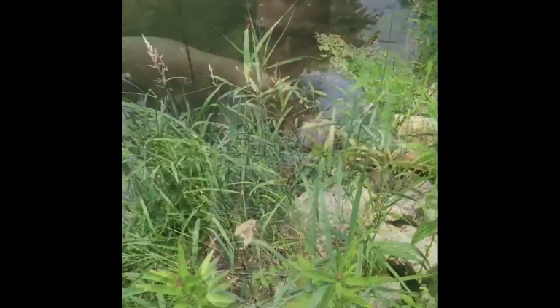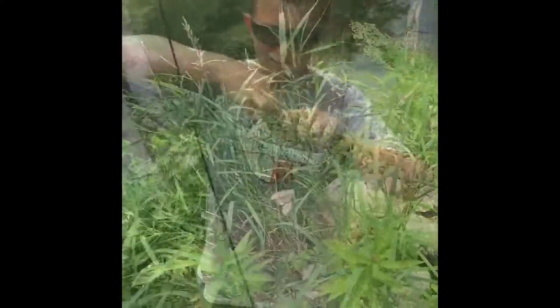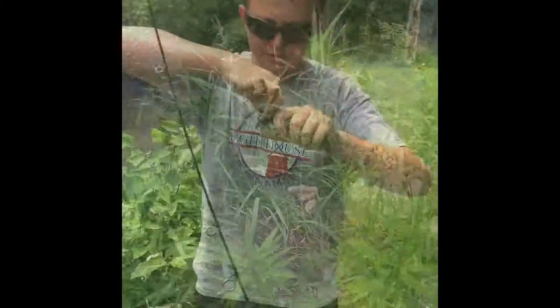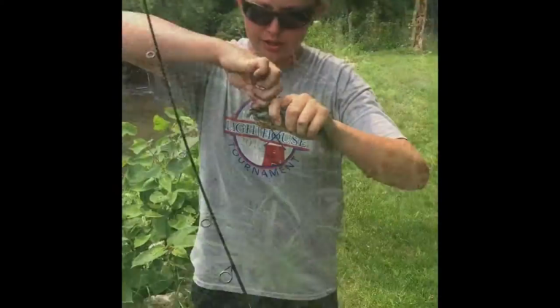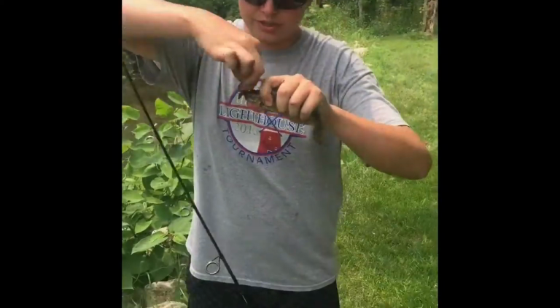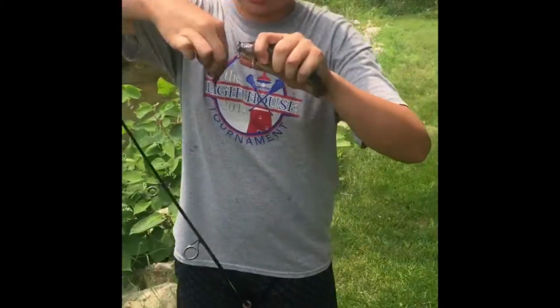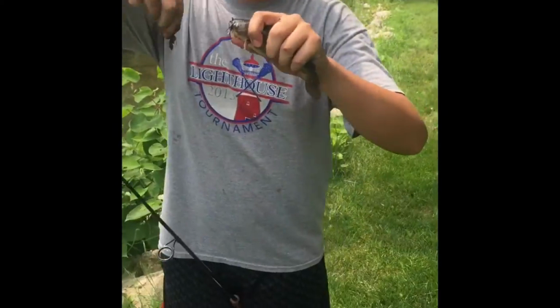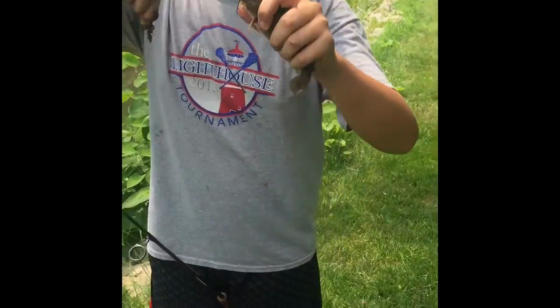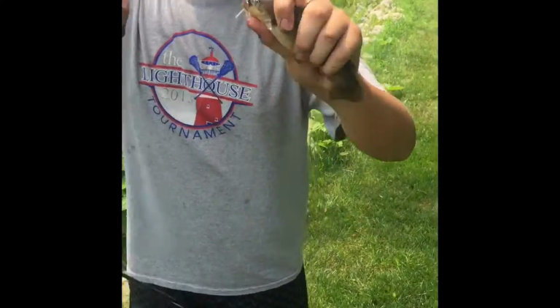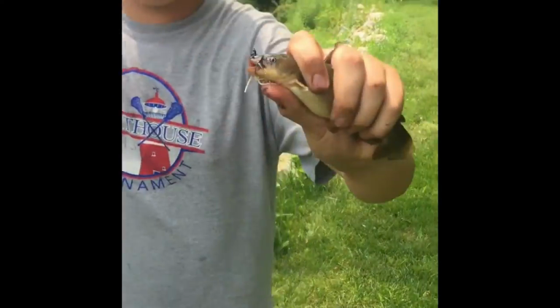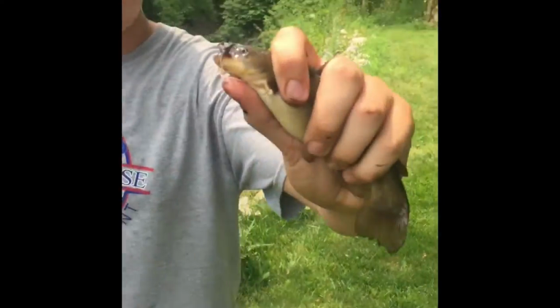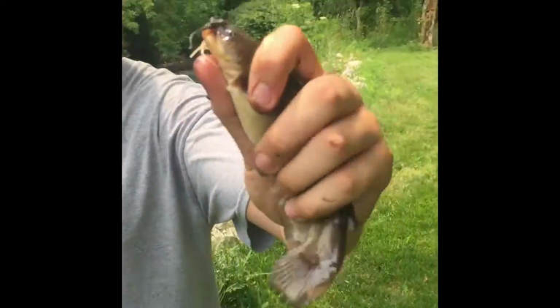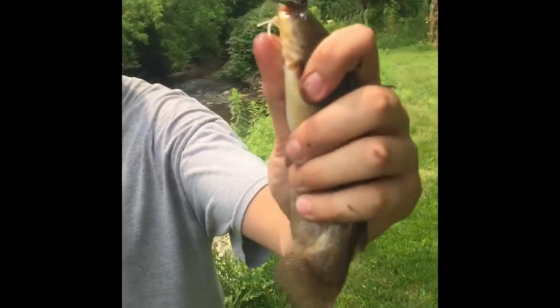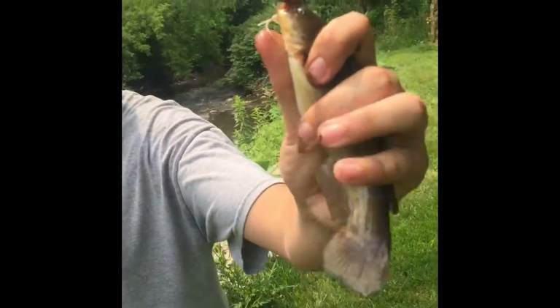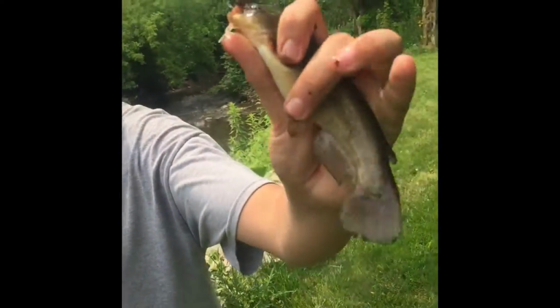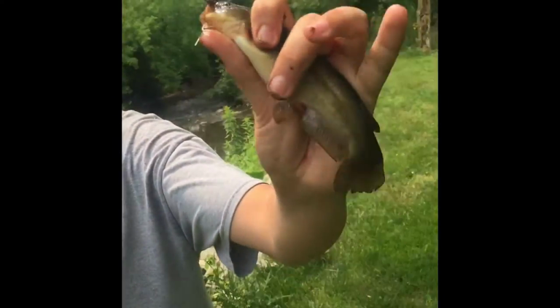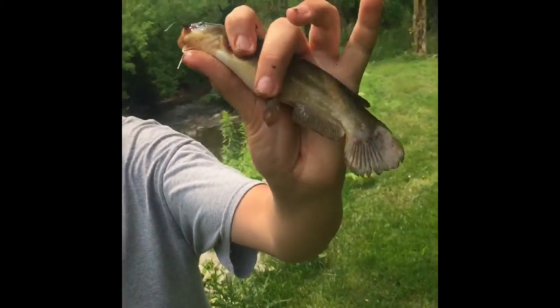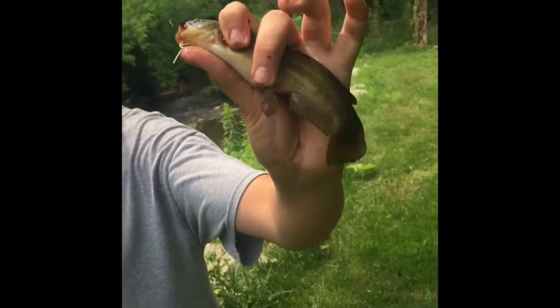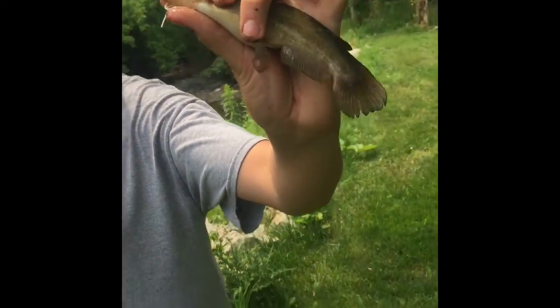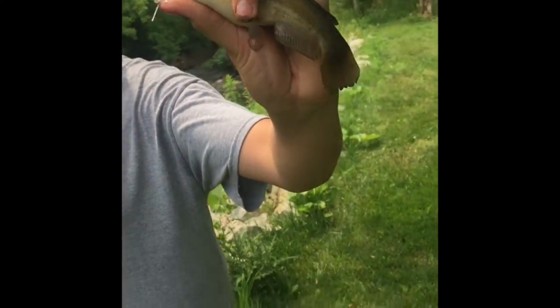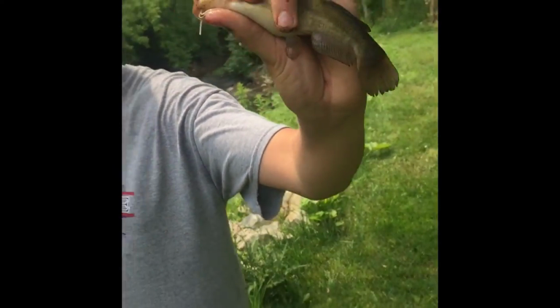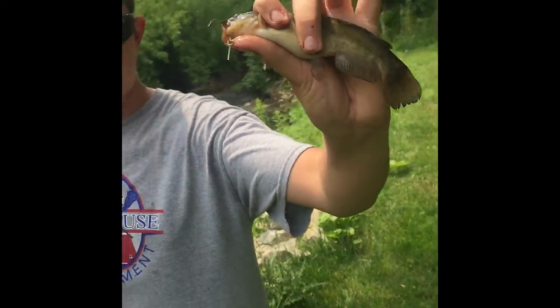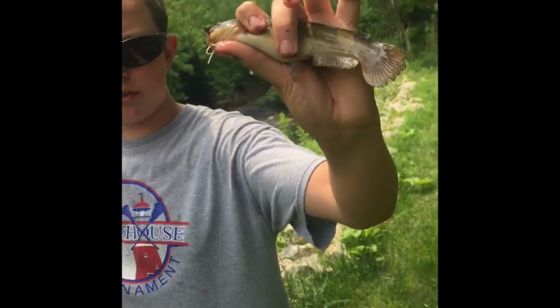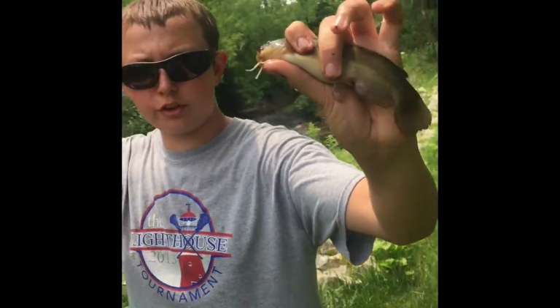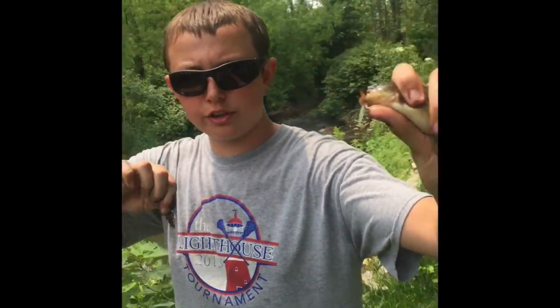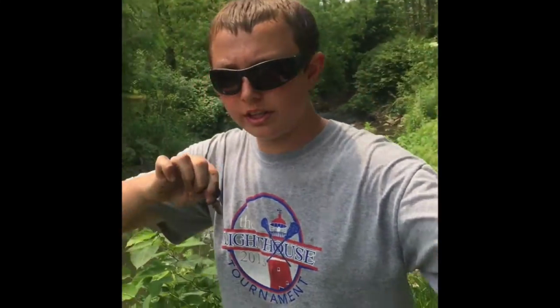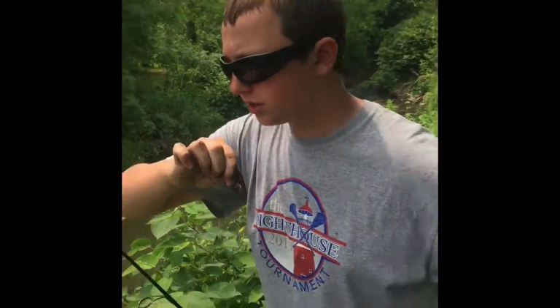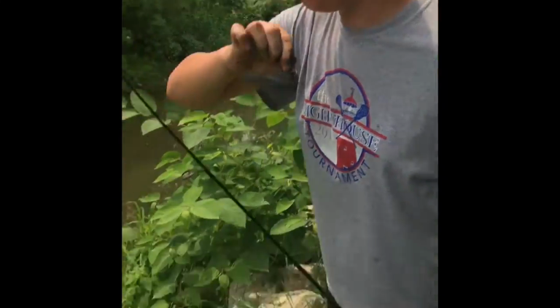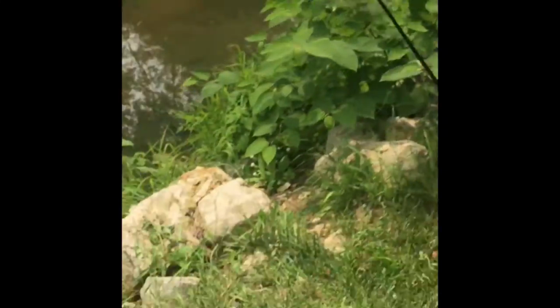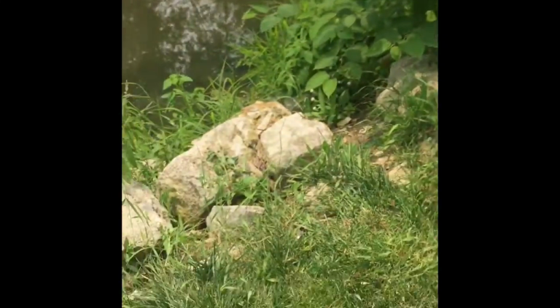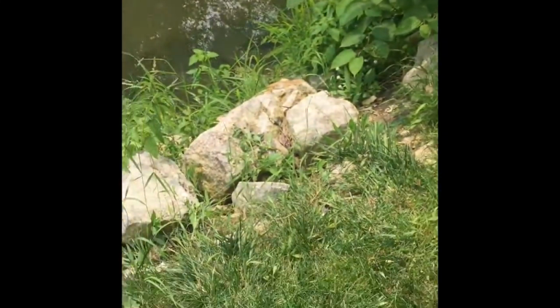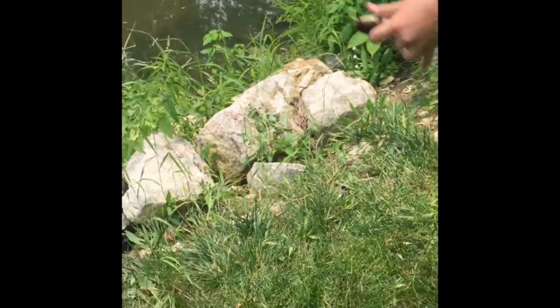Hey guys, here we go. Just got another little bullhead right here. We'll go for the release. Hopefully we'll get some more.